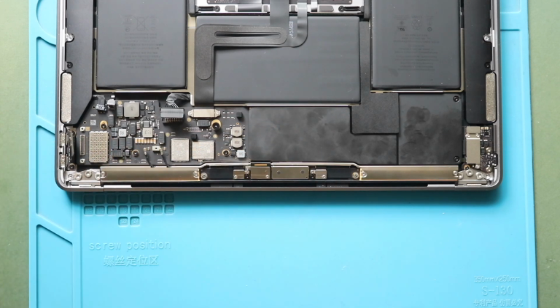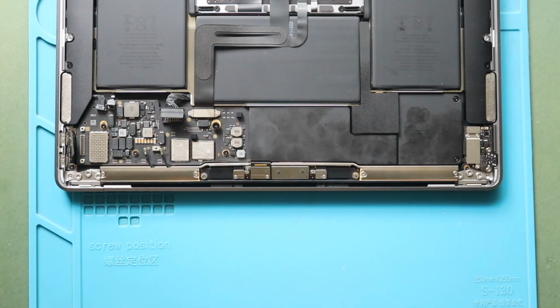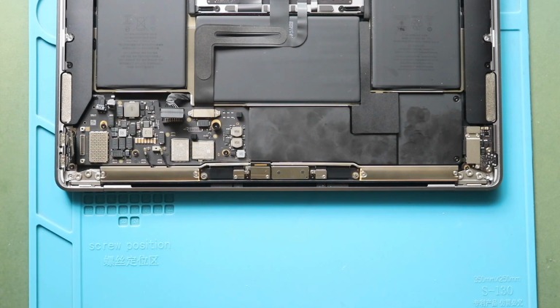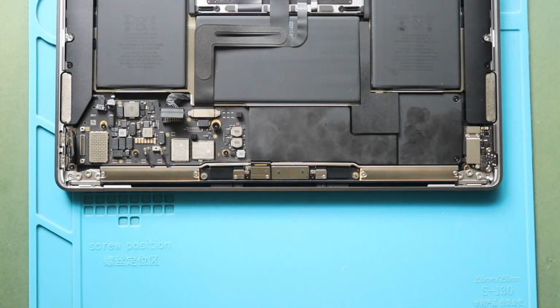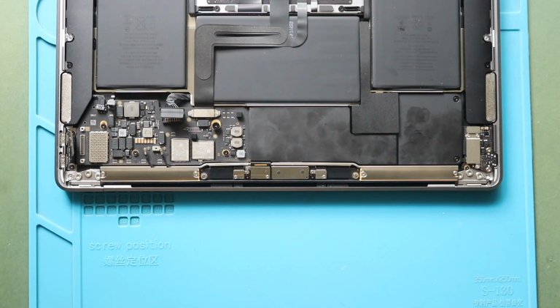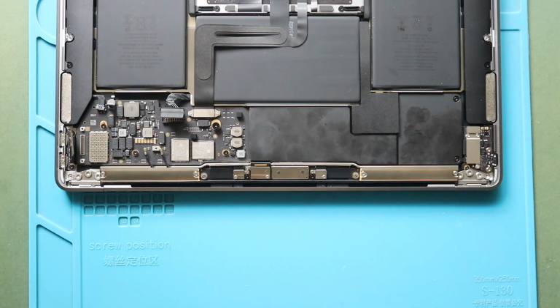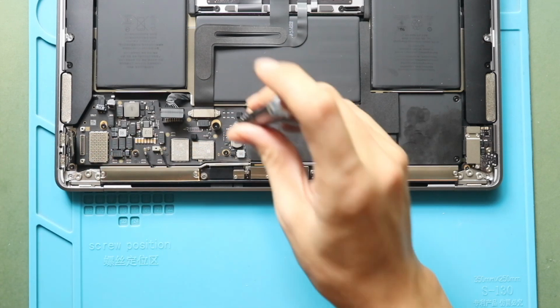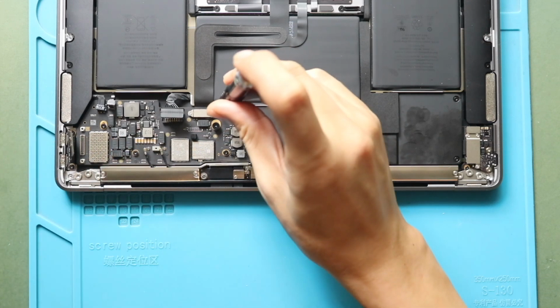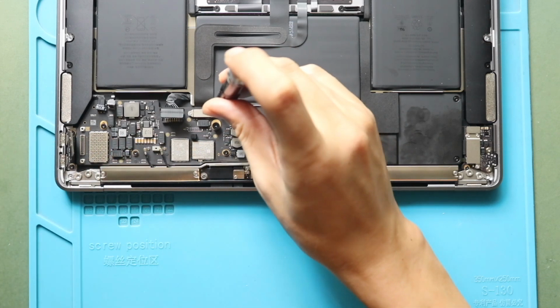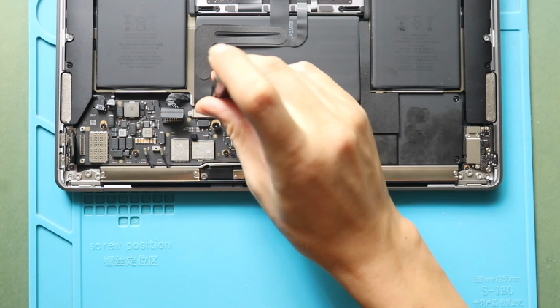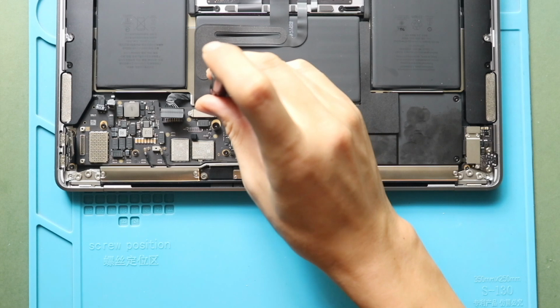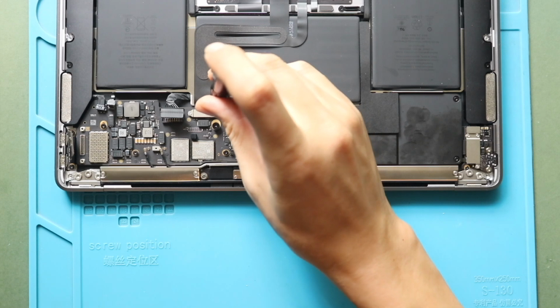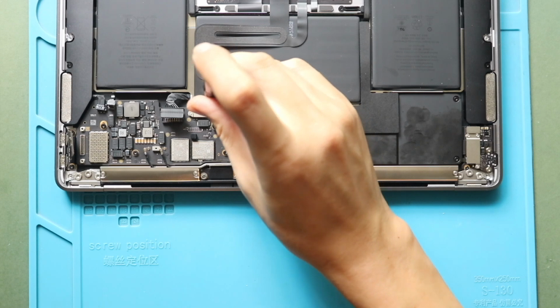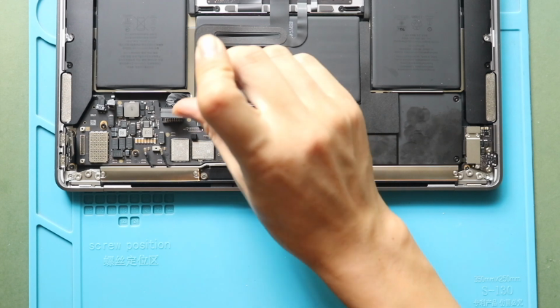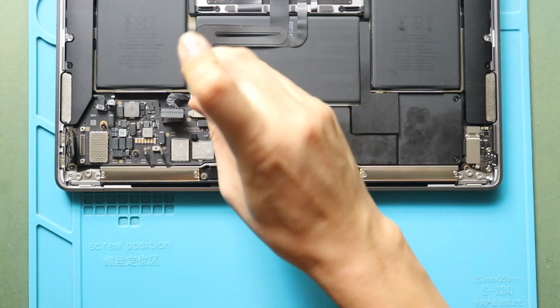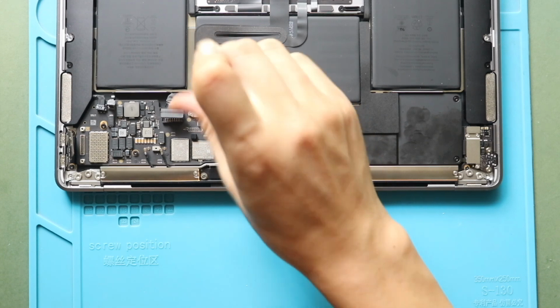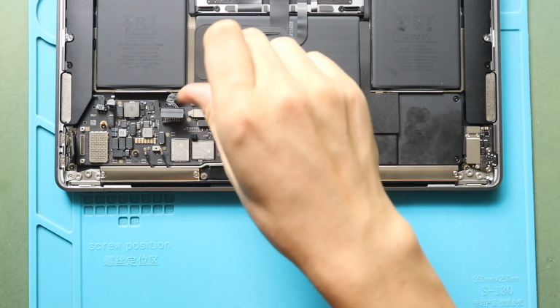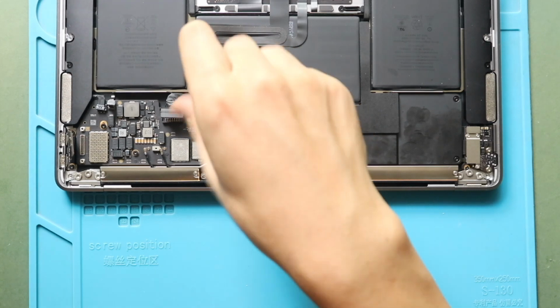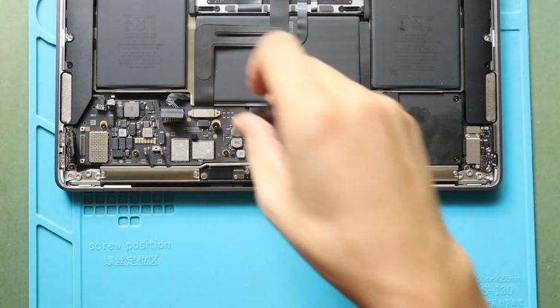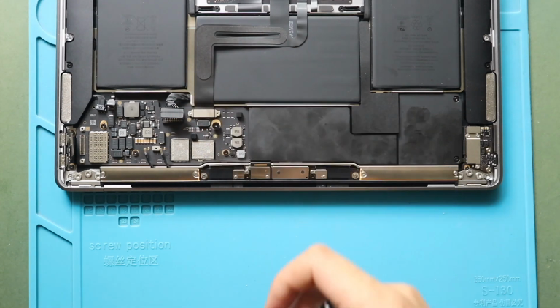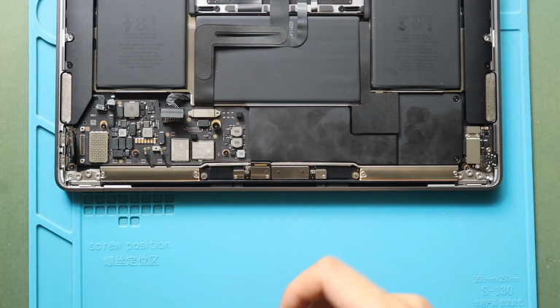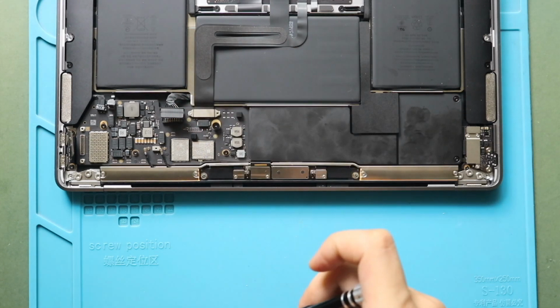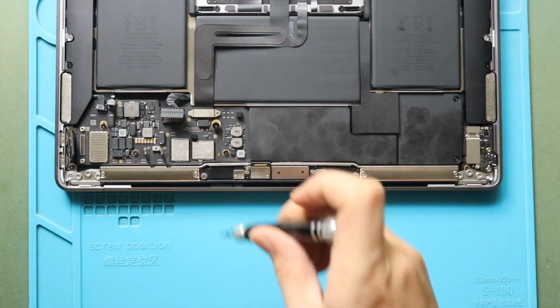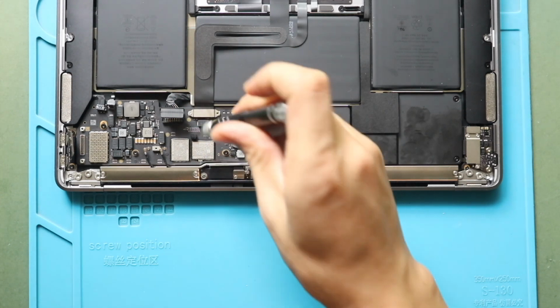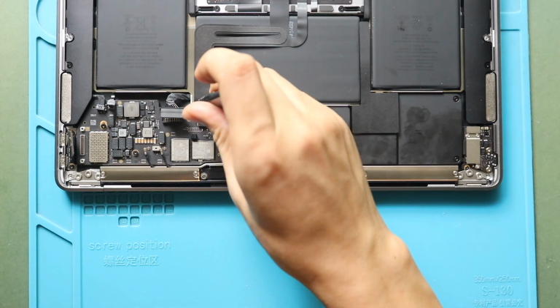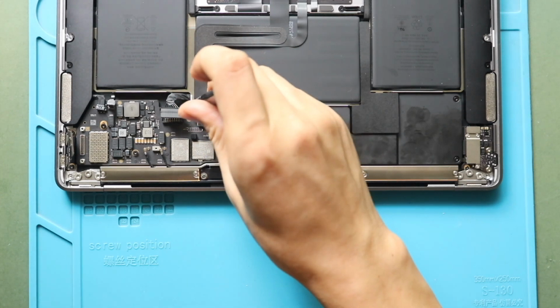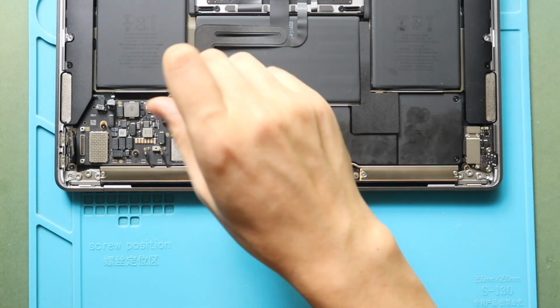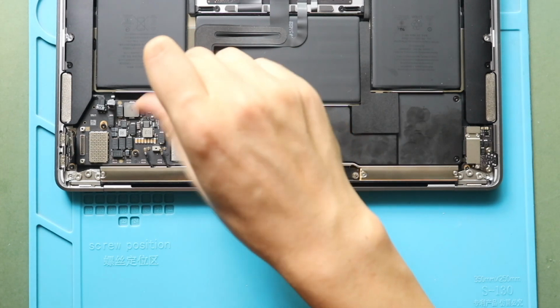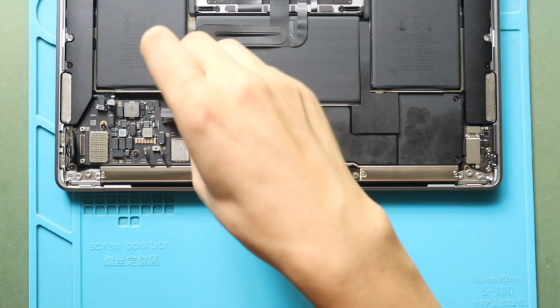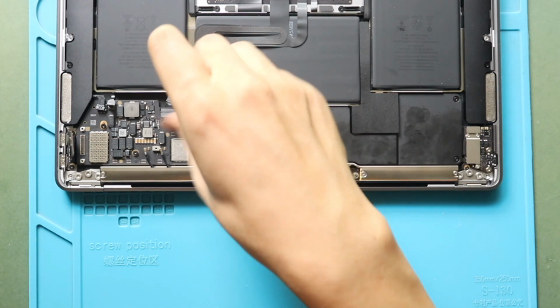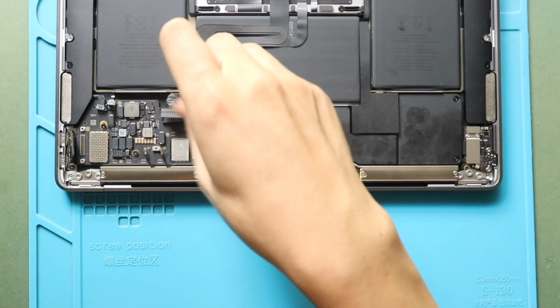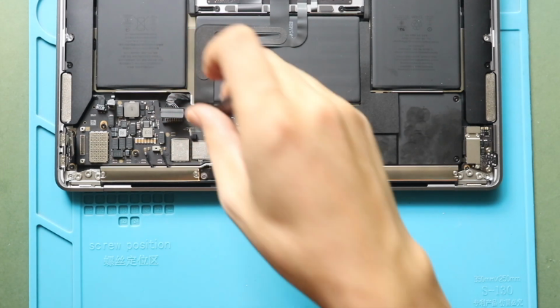Next, undo two screws holding the trackpad flex connector plug, and then gently disconnect the cable from the board.